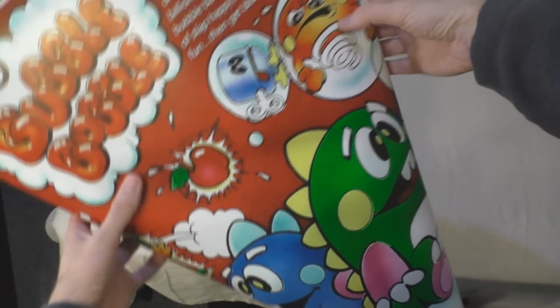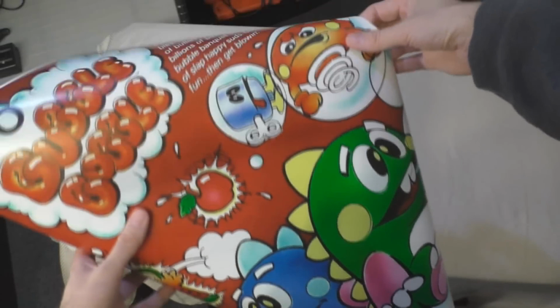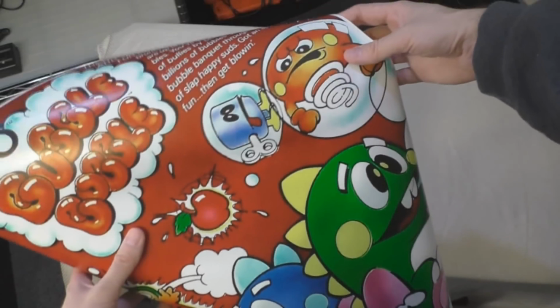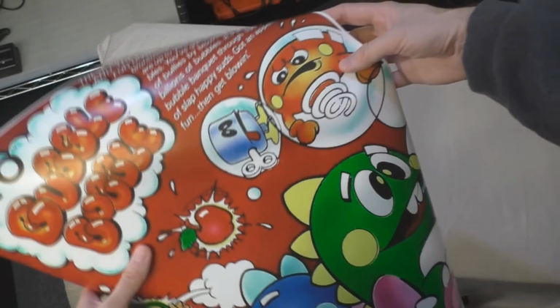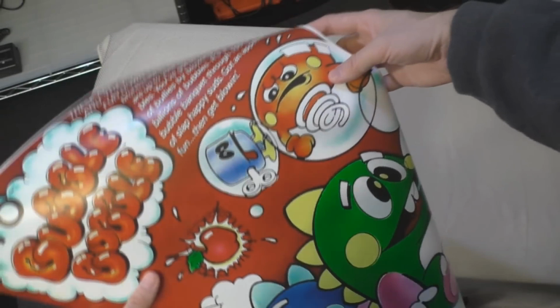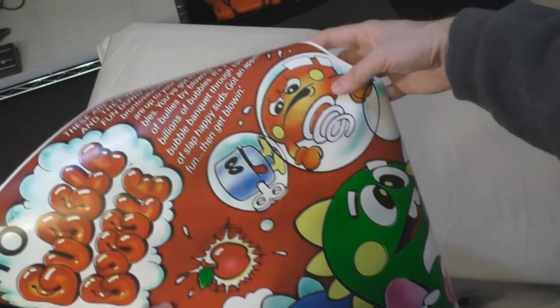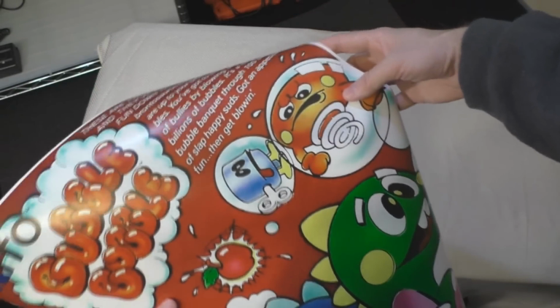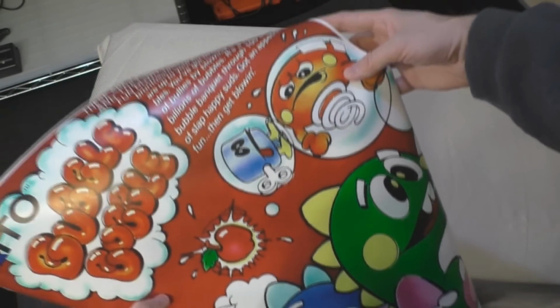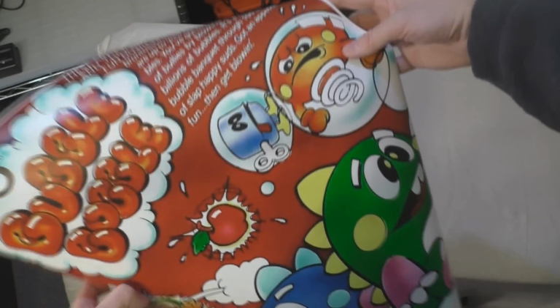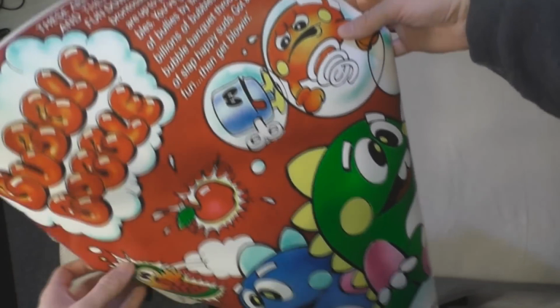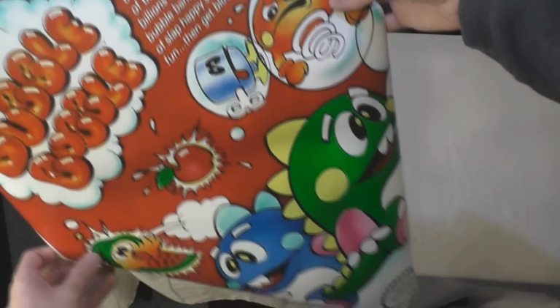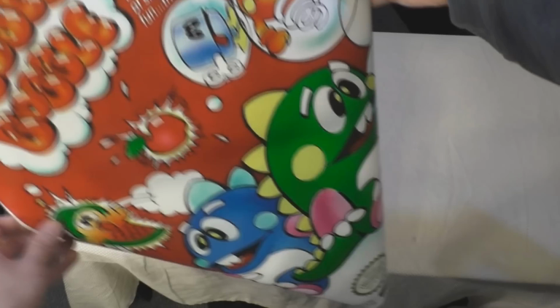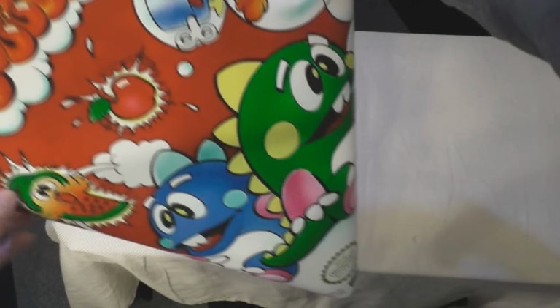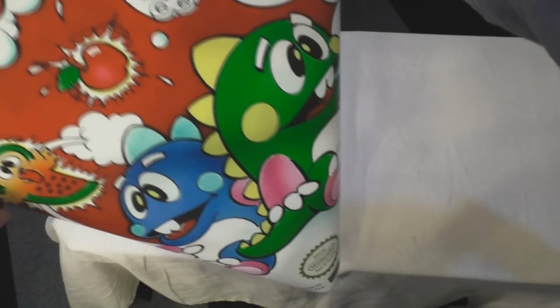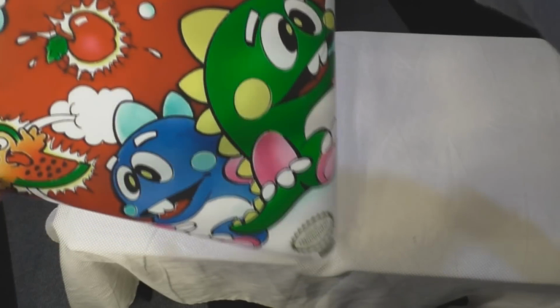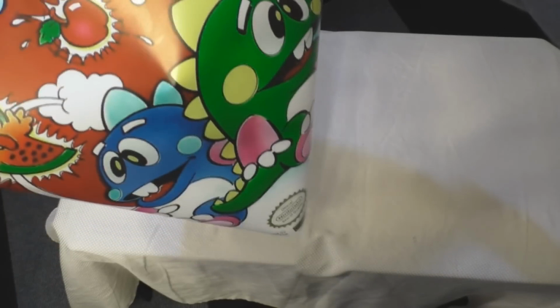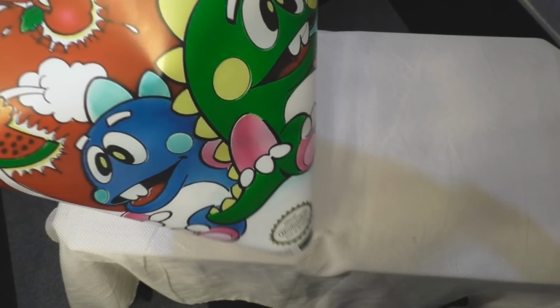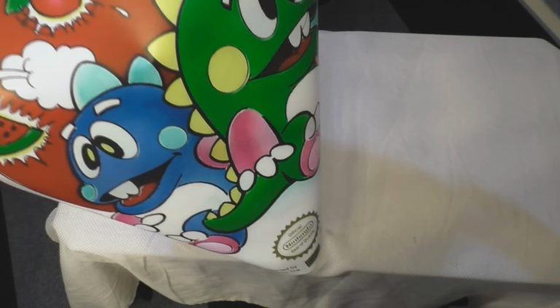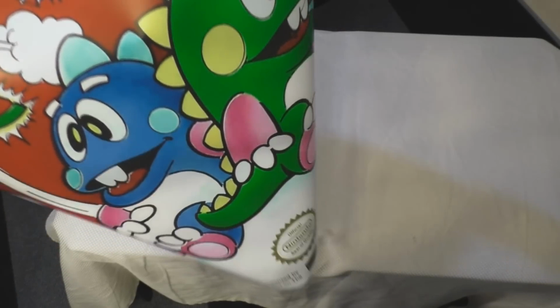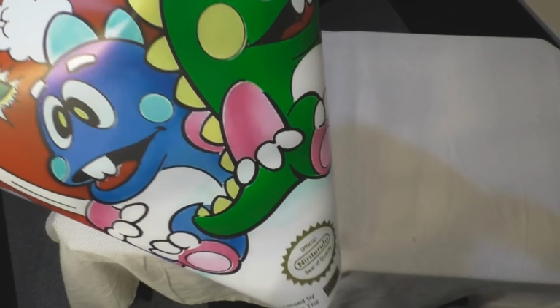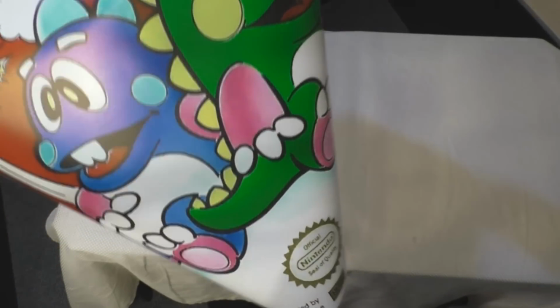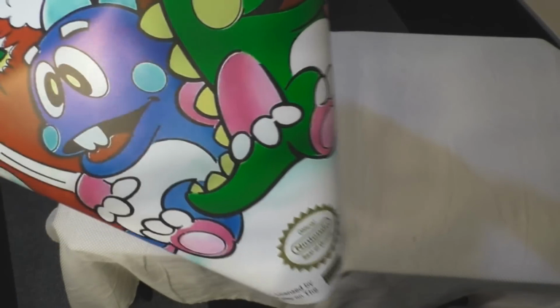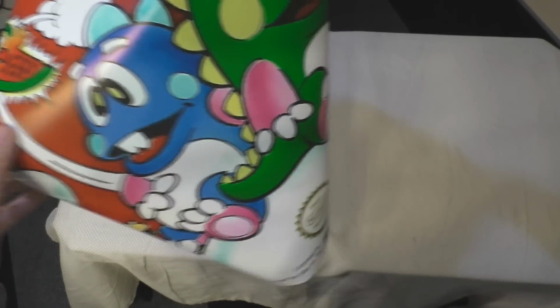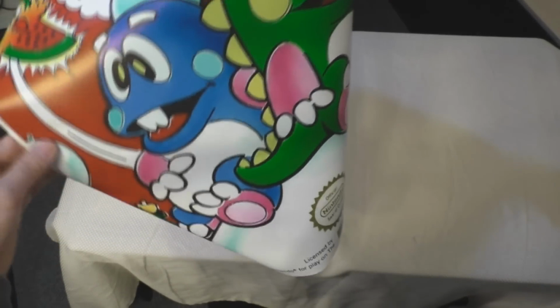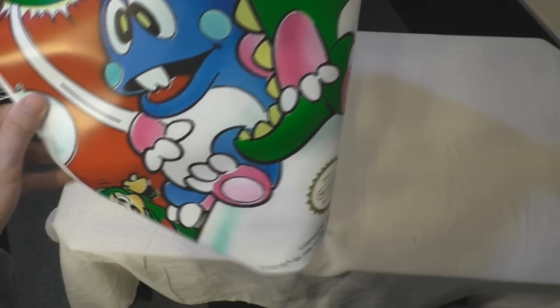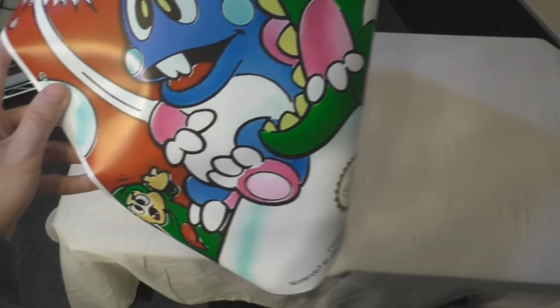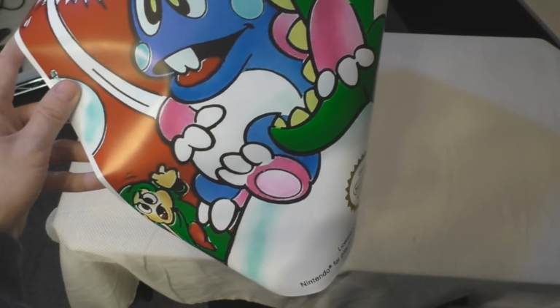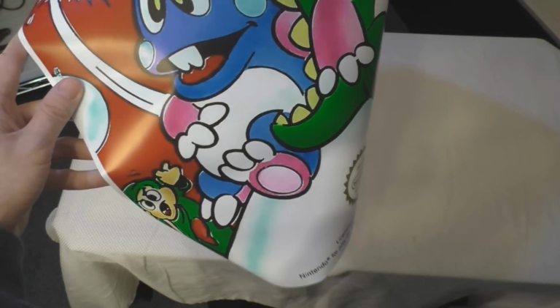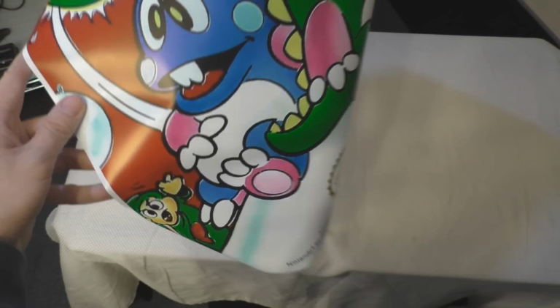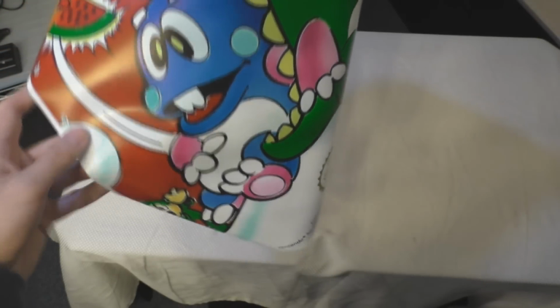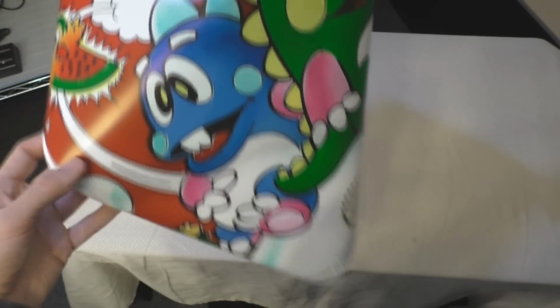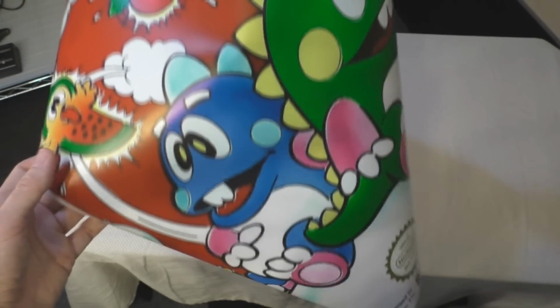The other poster is the Bubble Bobble box art for the NES. It's kind of hard to show because the poster wants to stay rolled up.